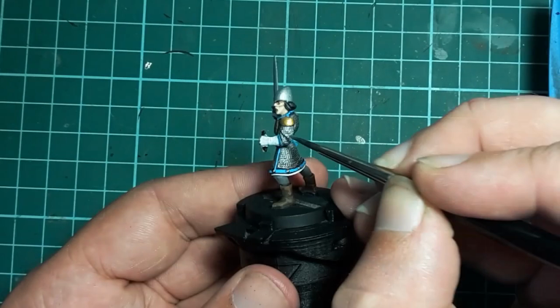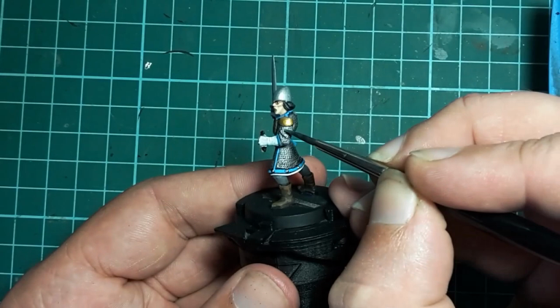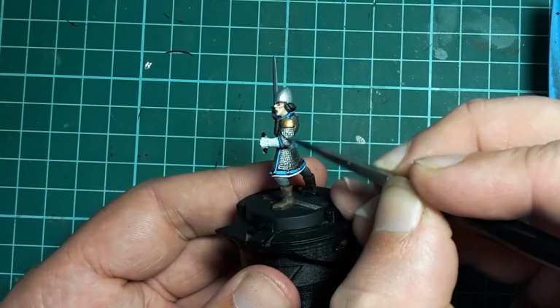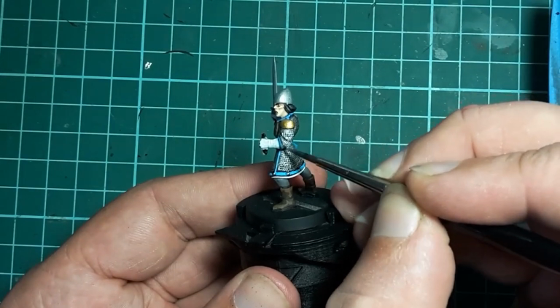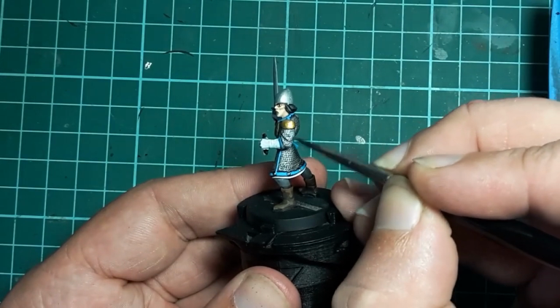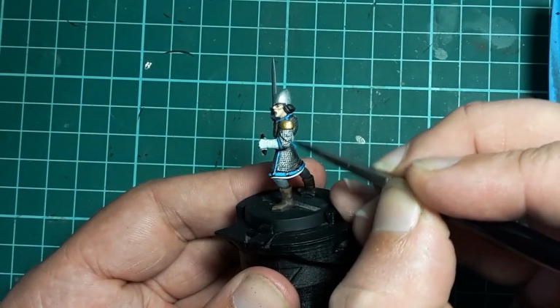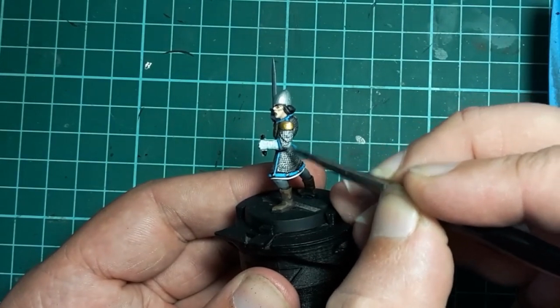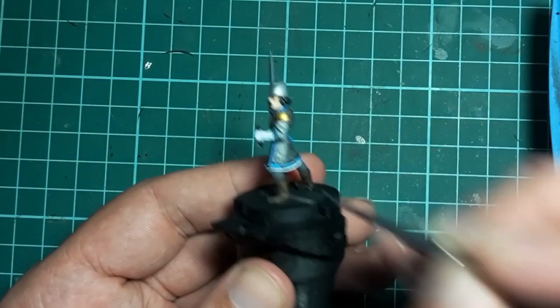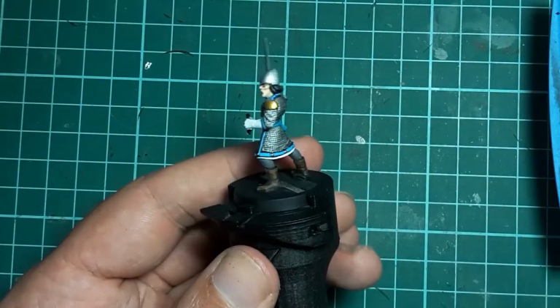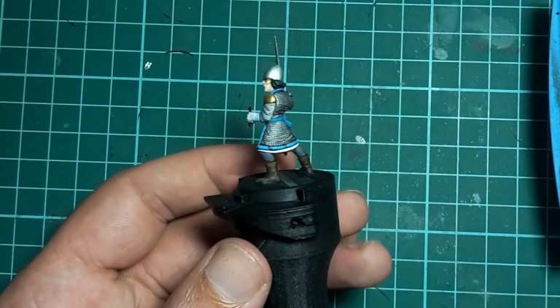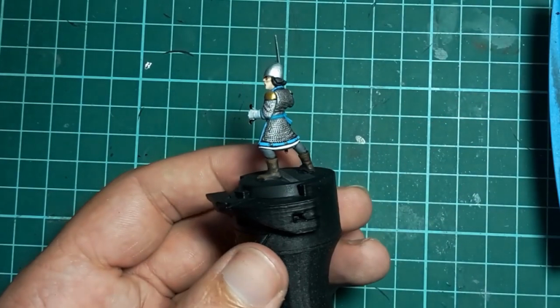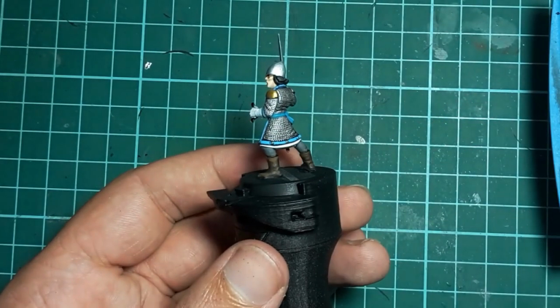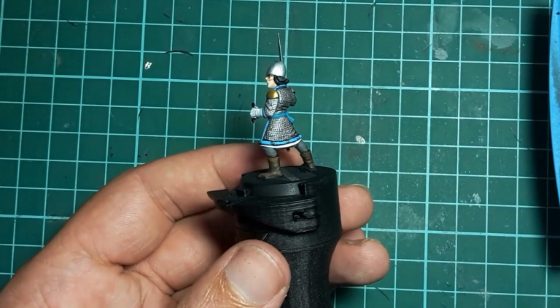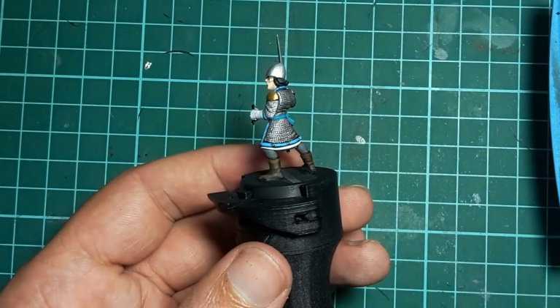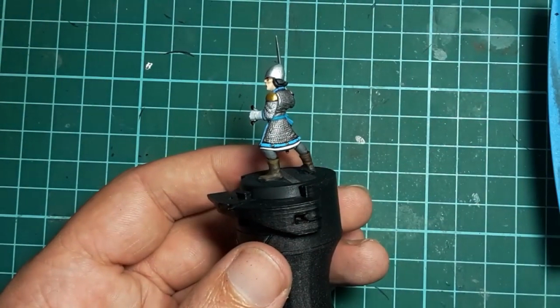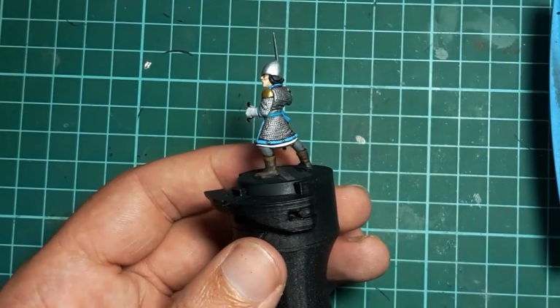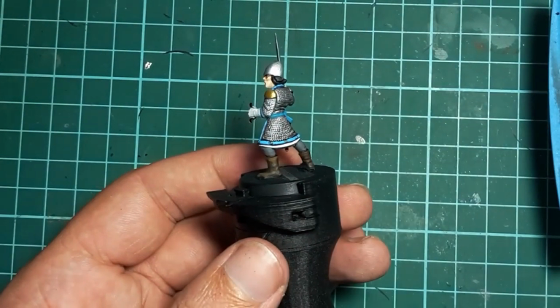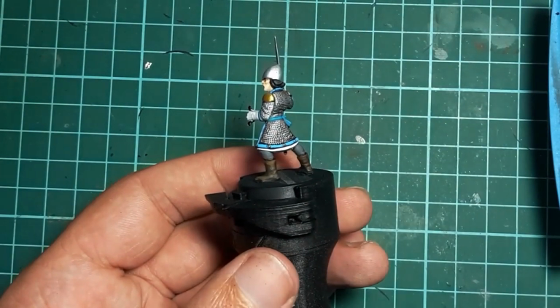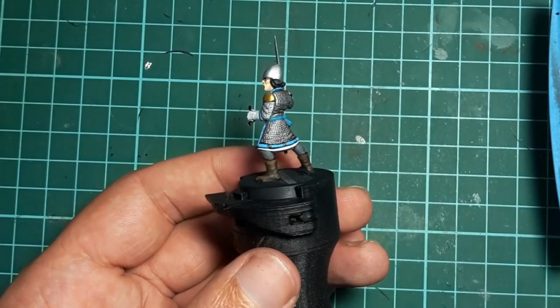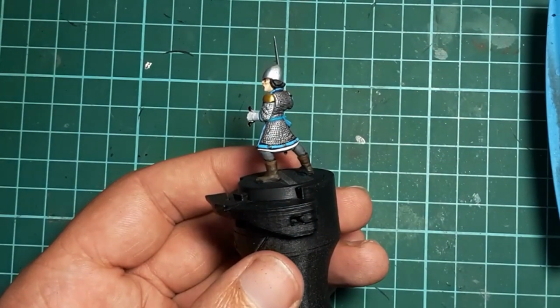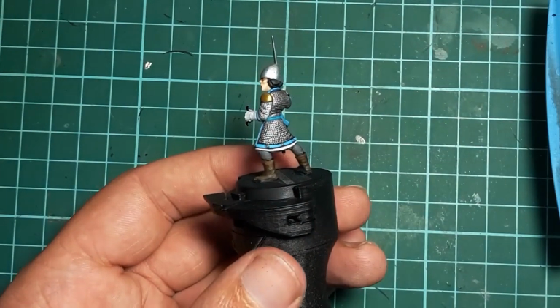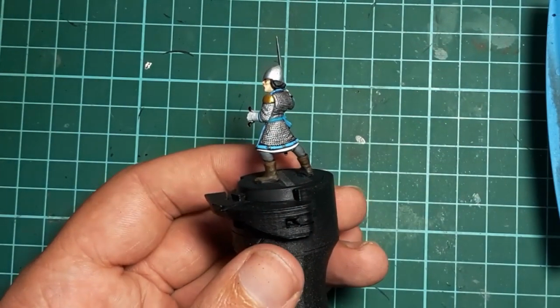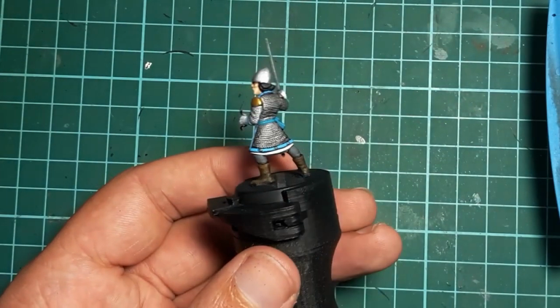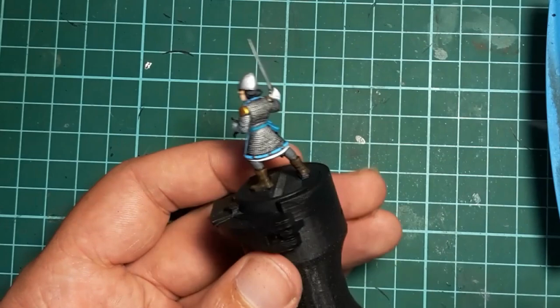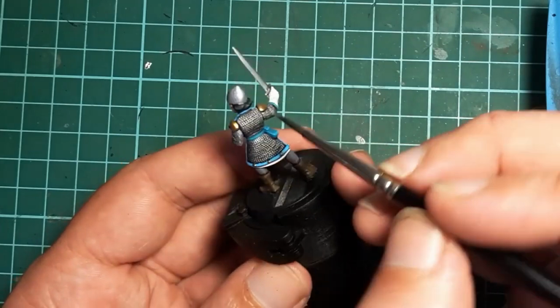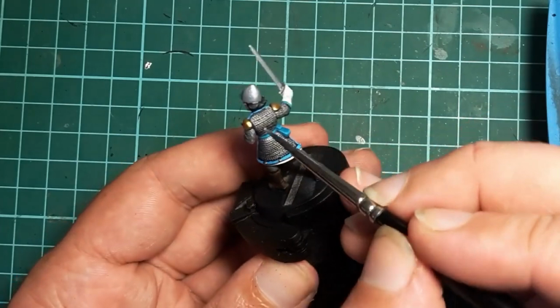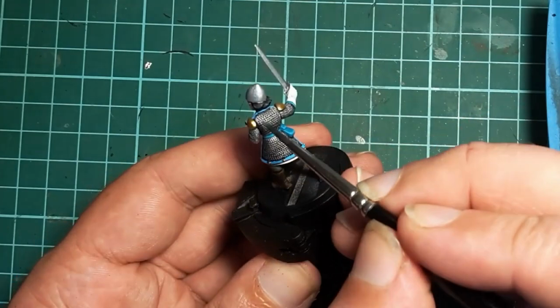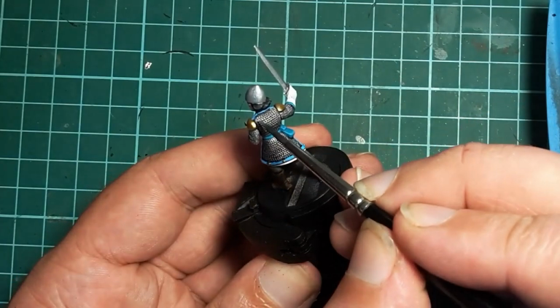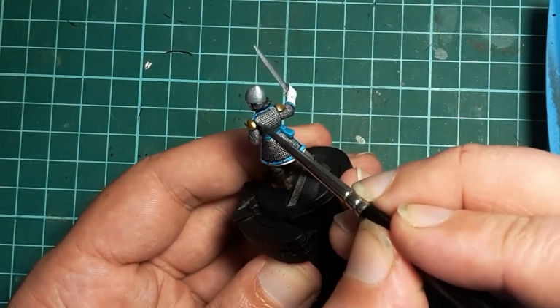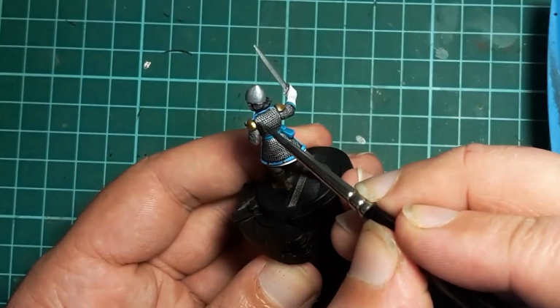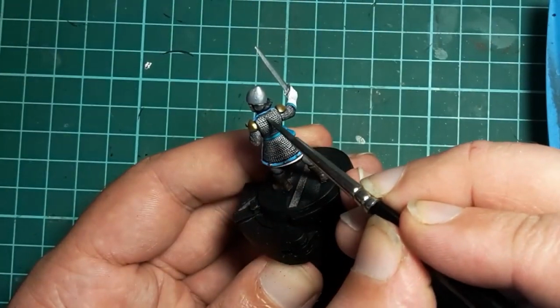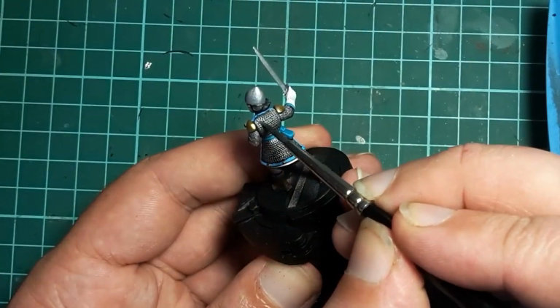Don't forget to paint the belt buckle while you're here, or you'll have to come back while you are writing the script to fix that up.